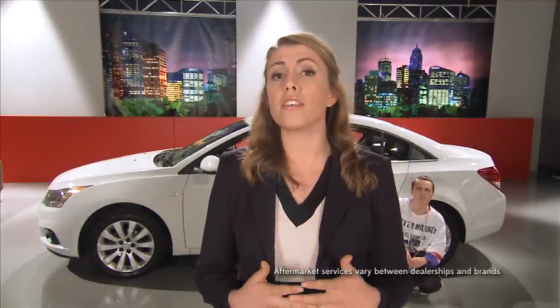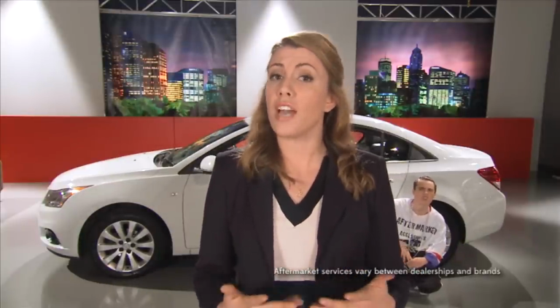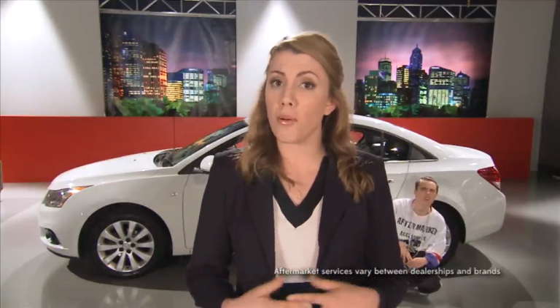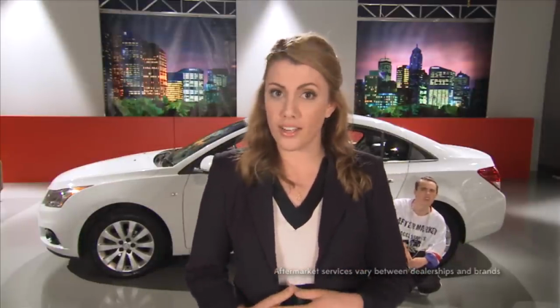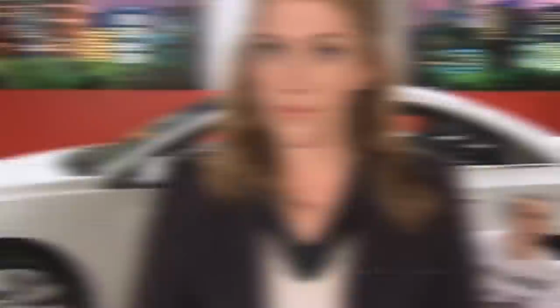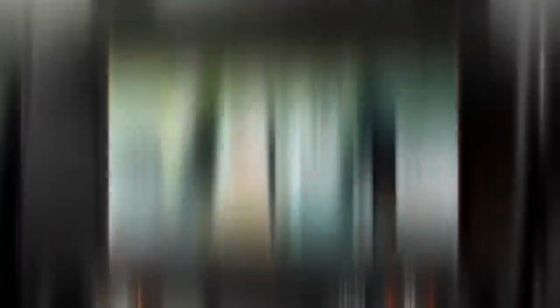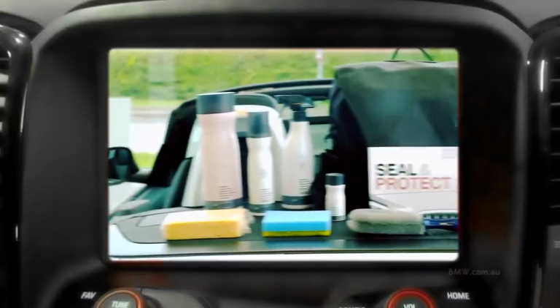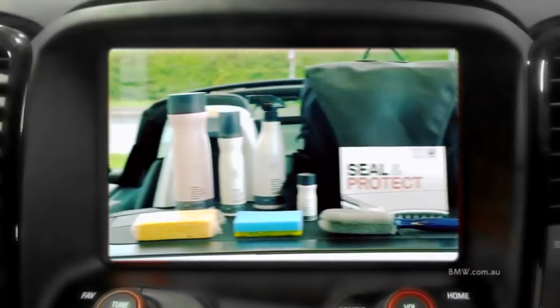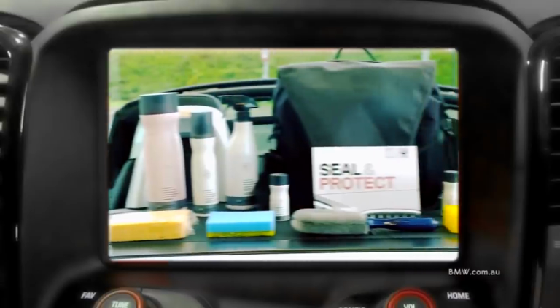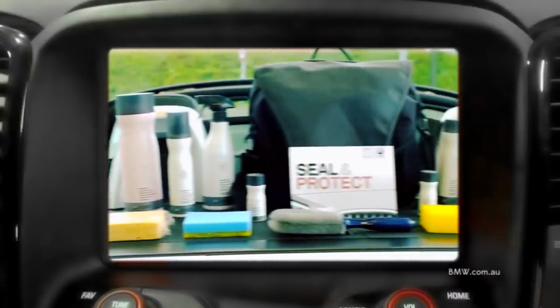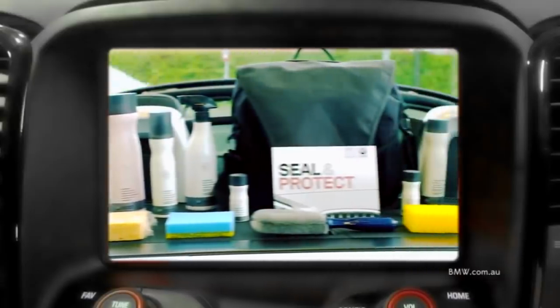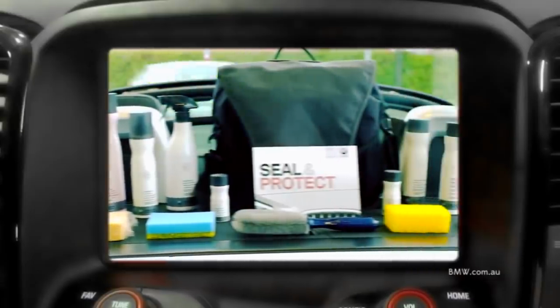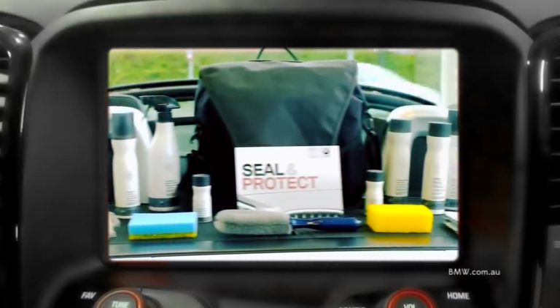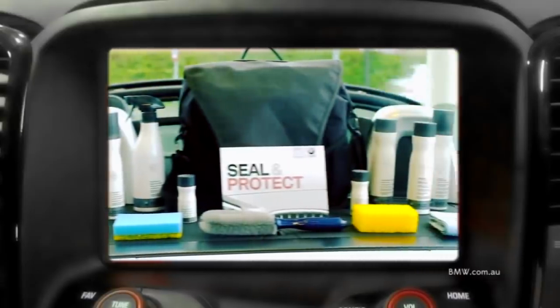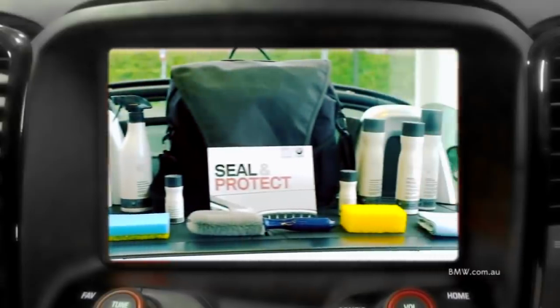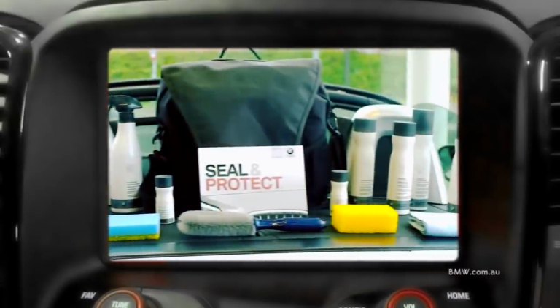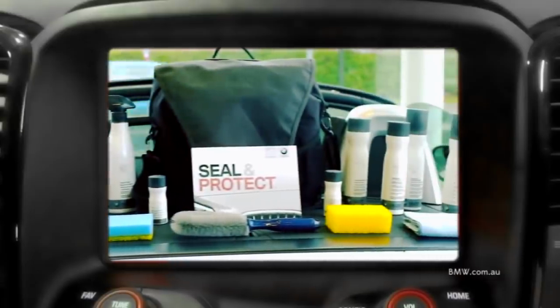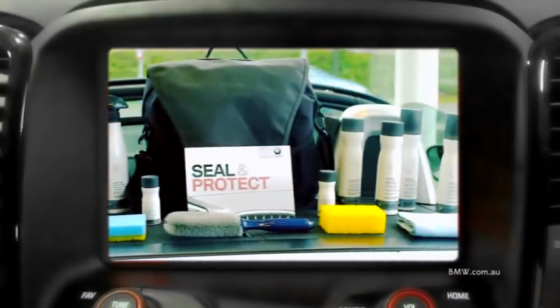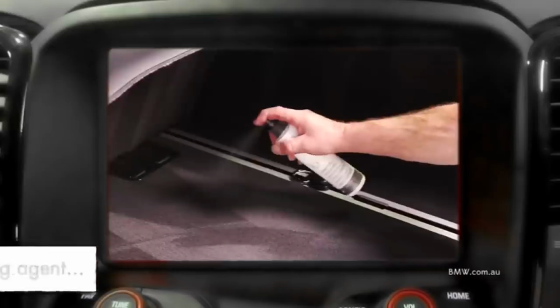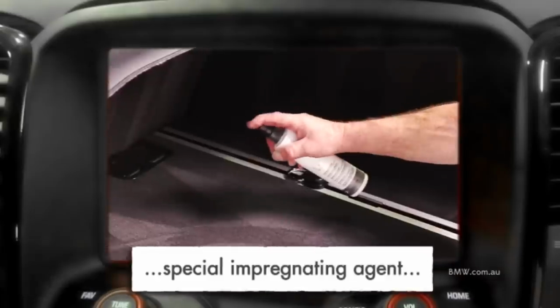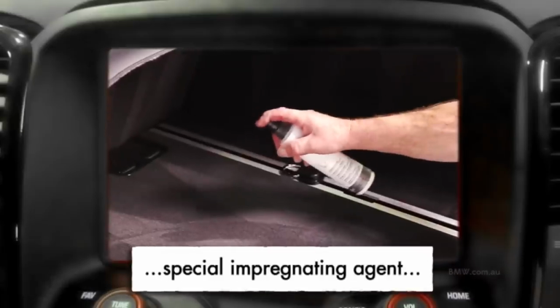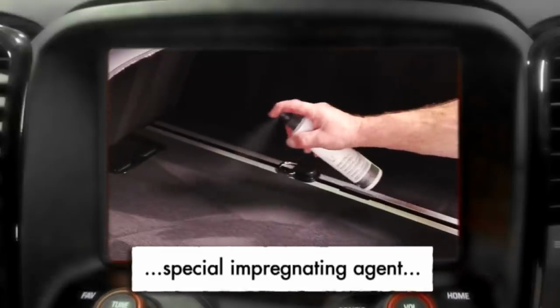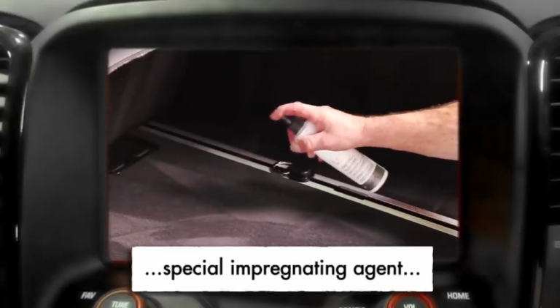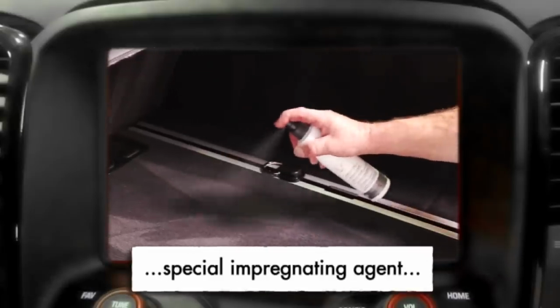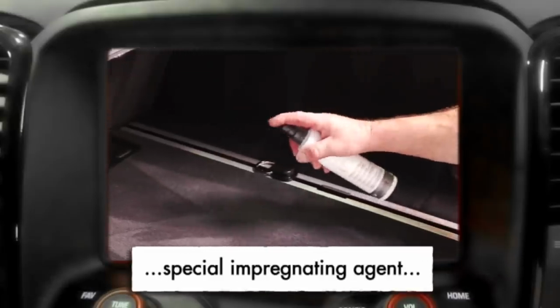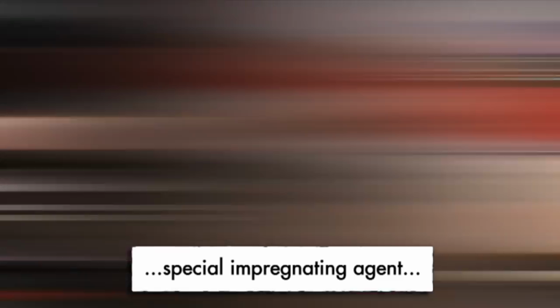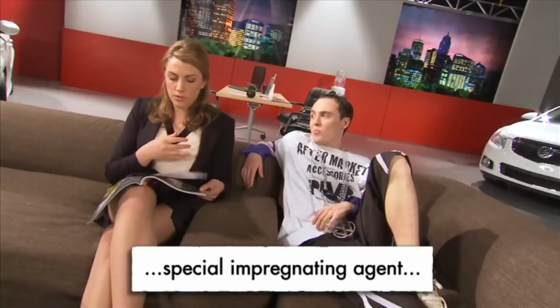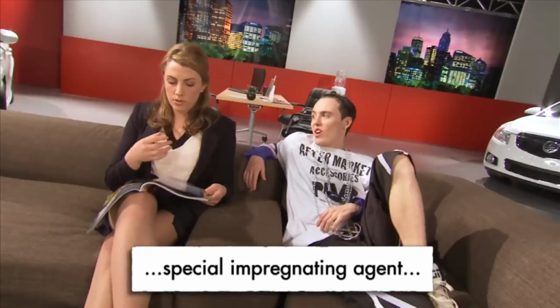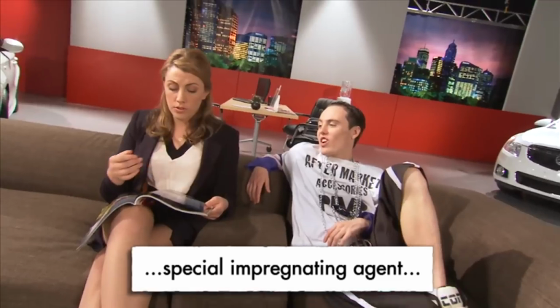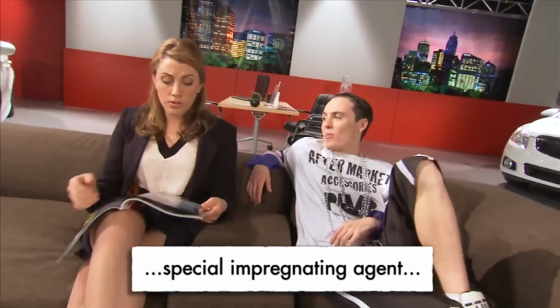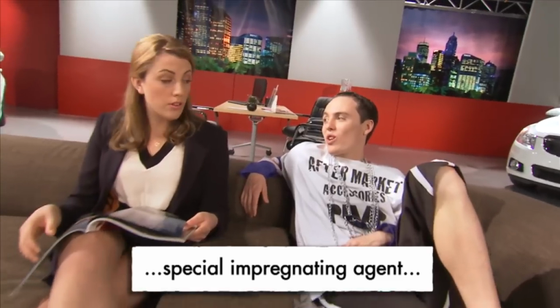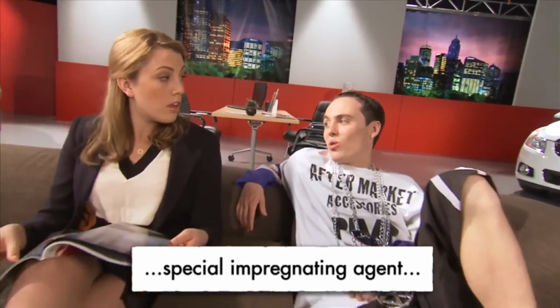Sometimes they're a product of the car brand — BMW's Seal and Protect uses a special impregnating agent, which was apparently the presenter's nickname in high school.